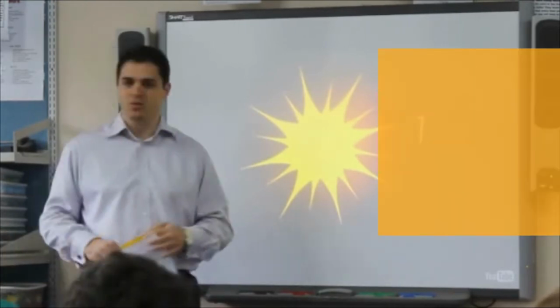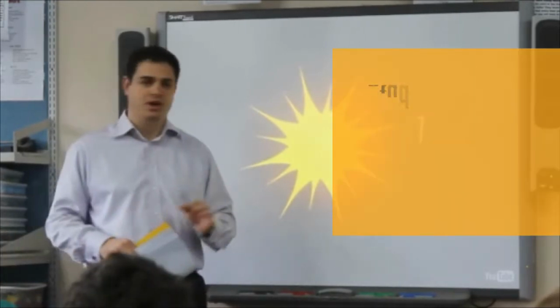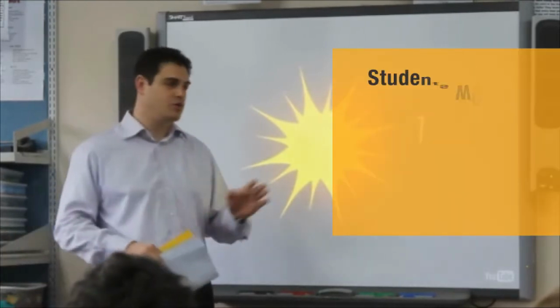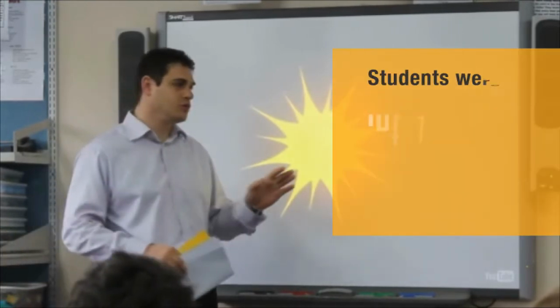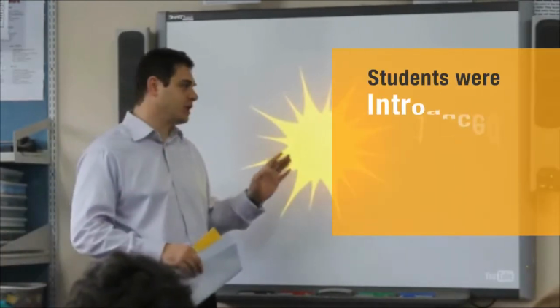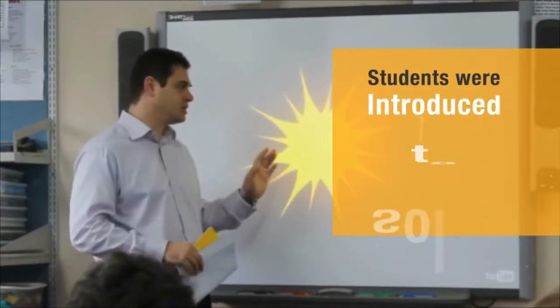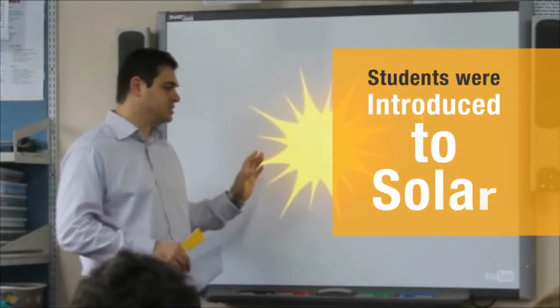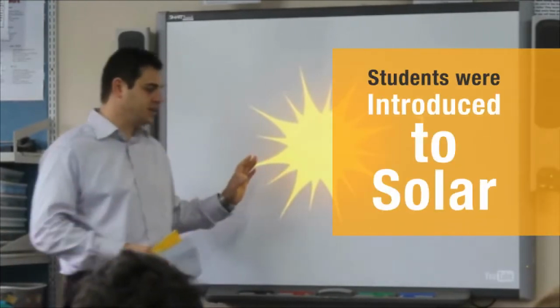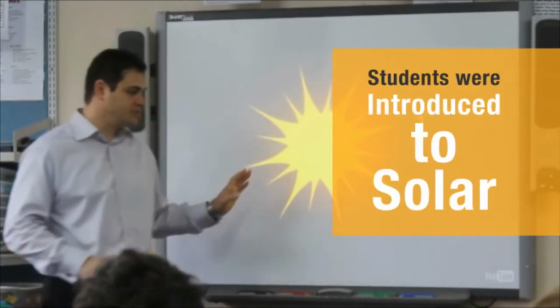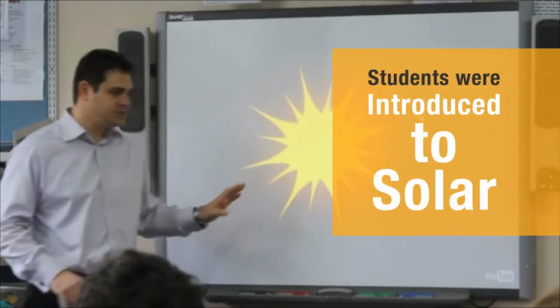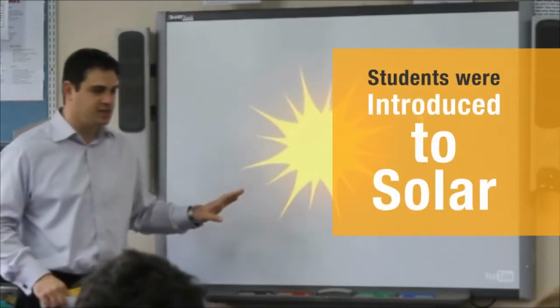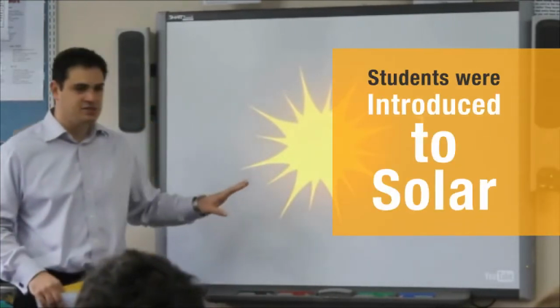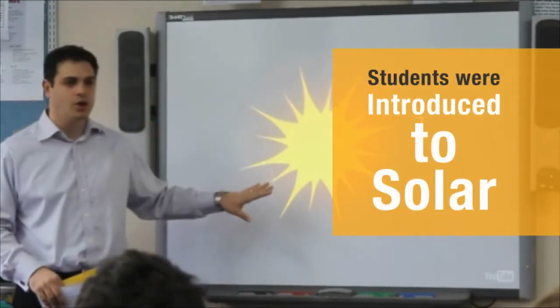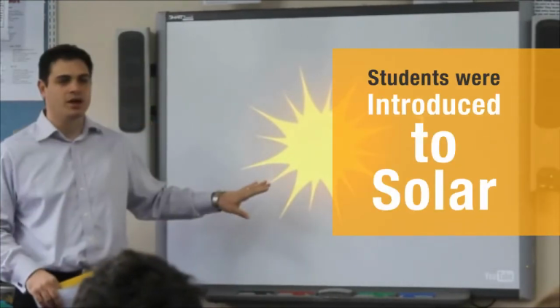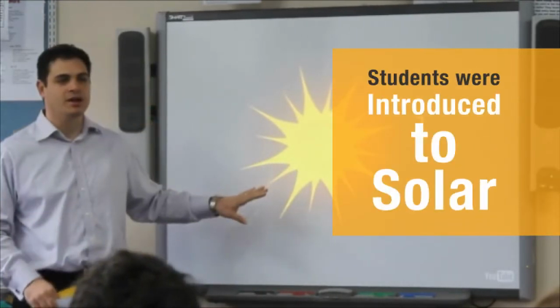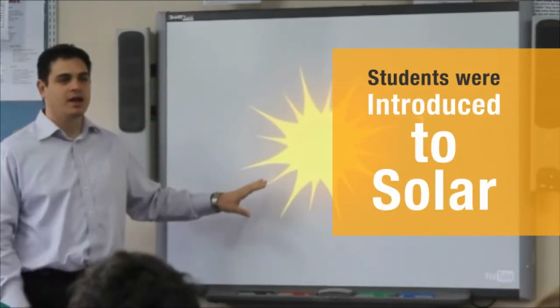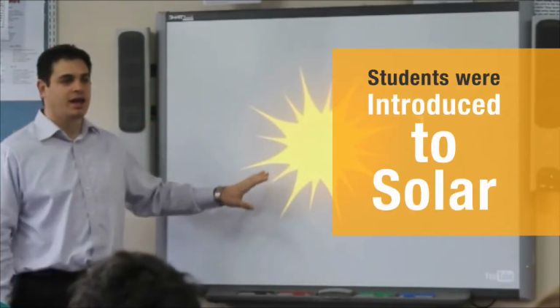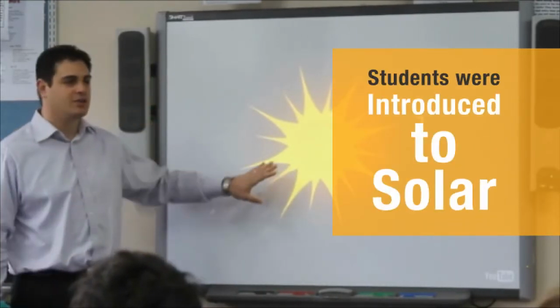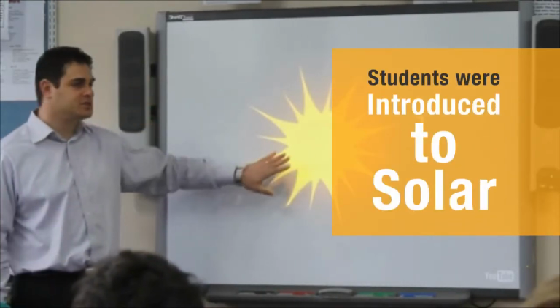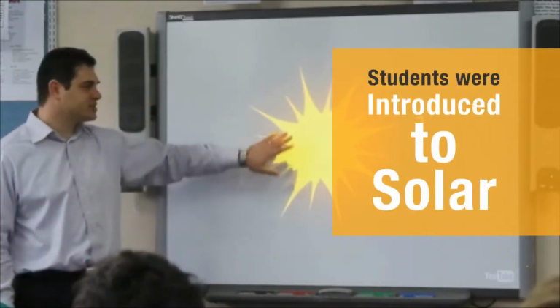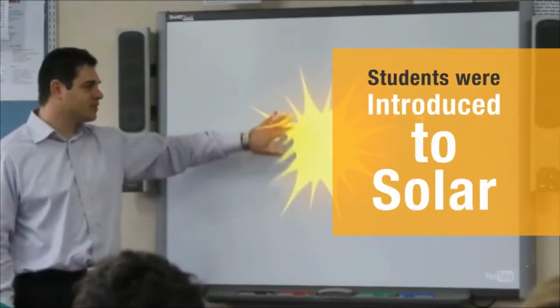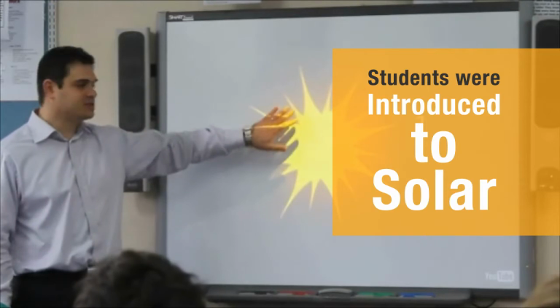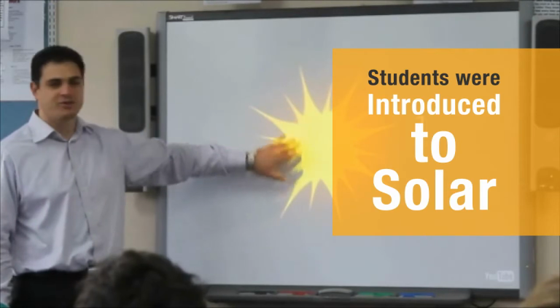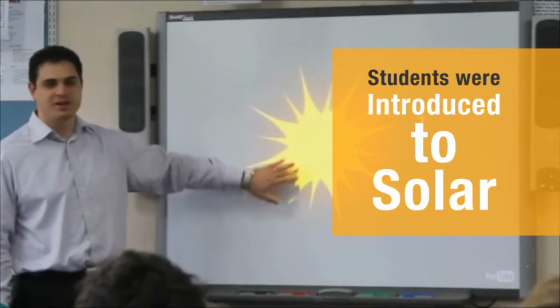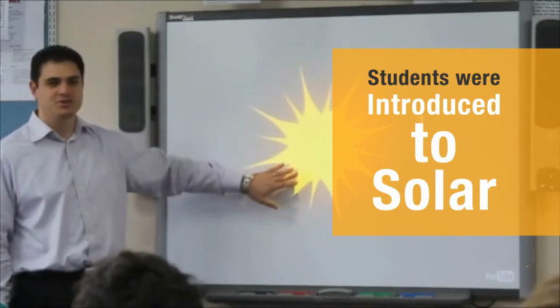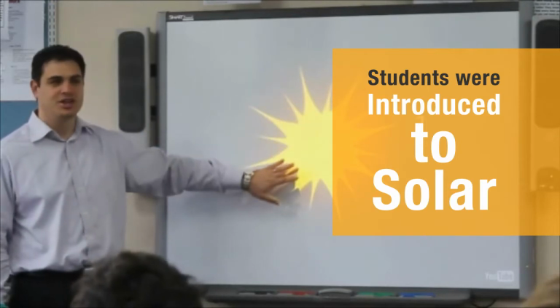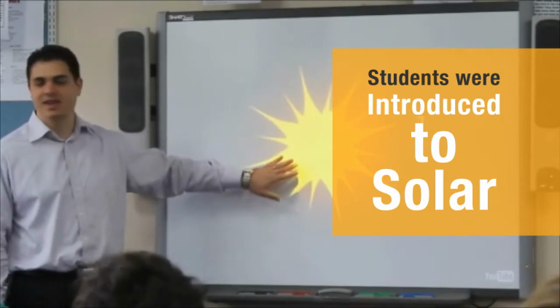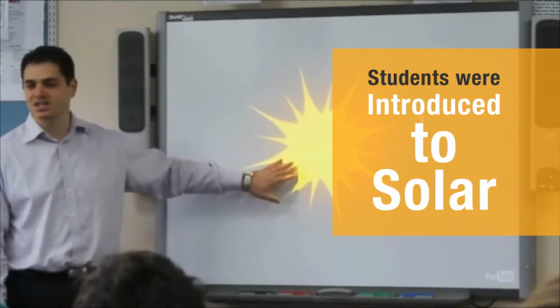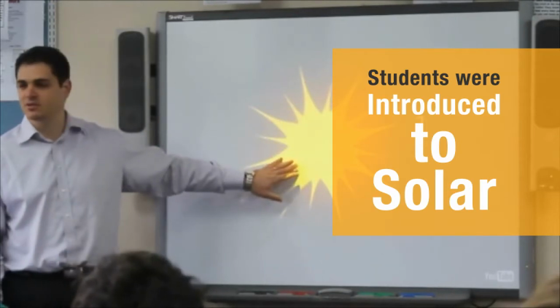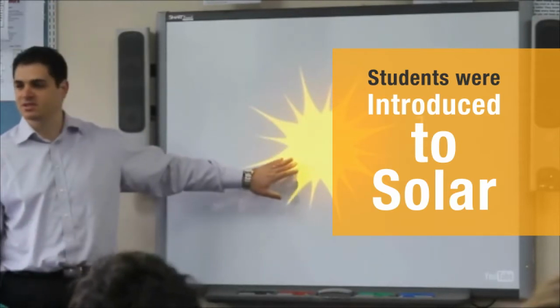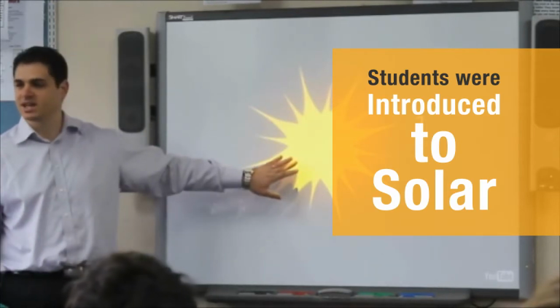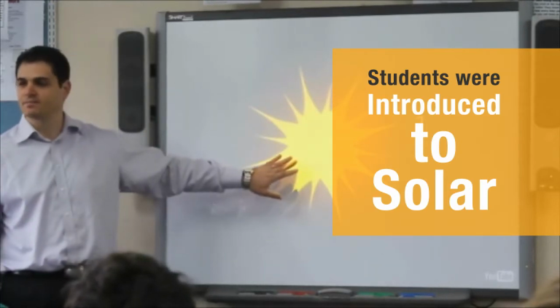One of the renewable energies they use is solar, and the reason why solar is so effective is you get the energy from the sun.